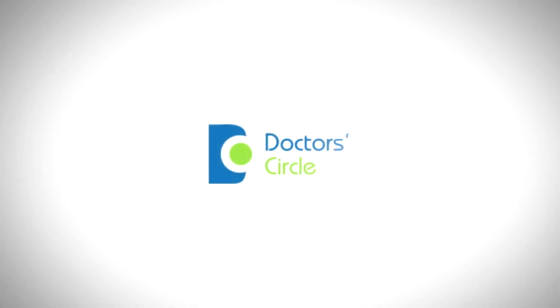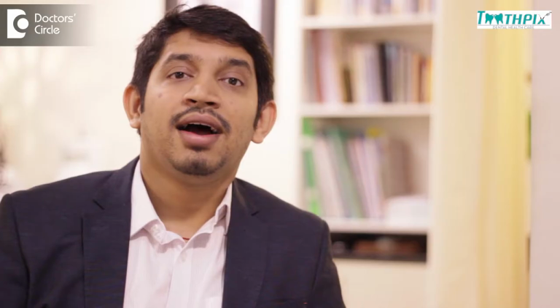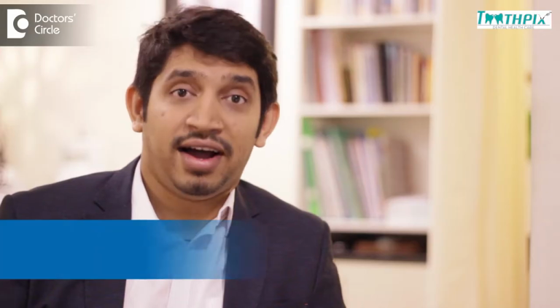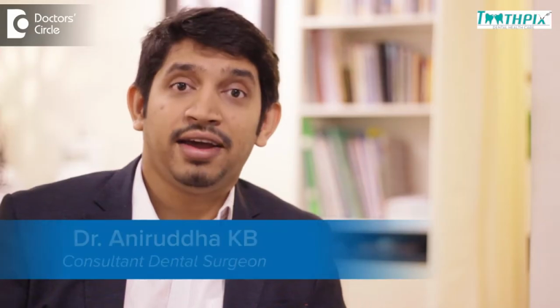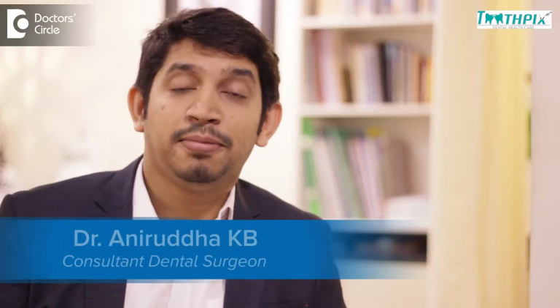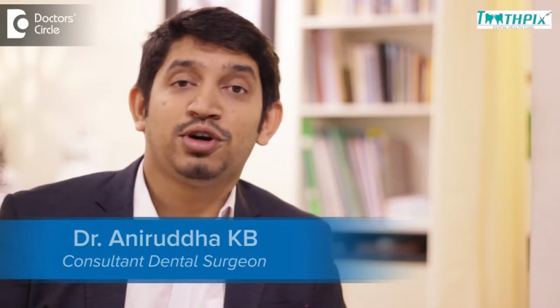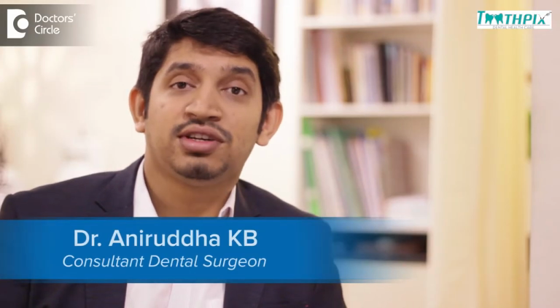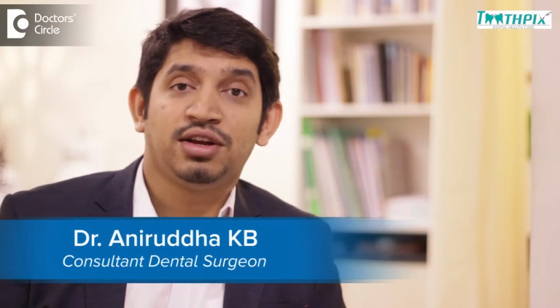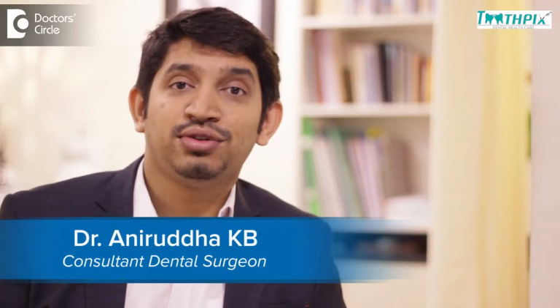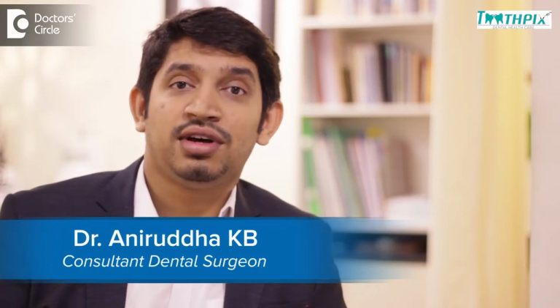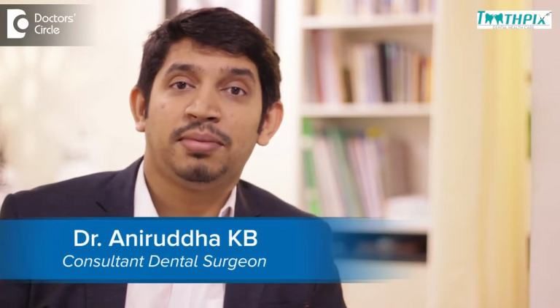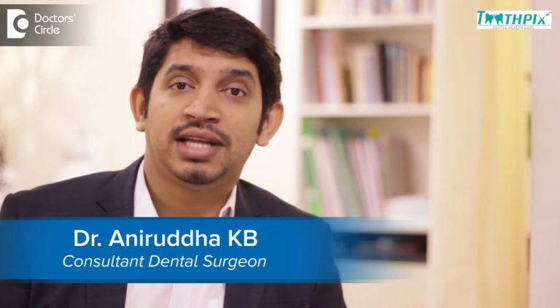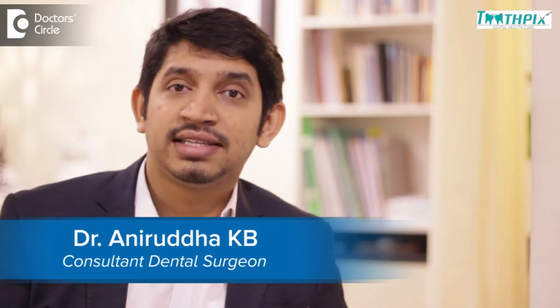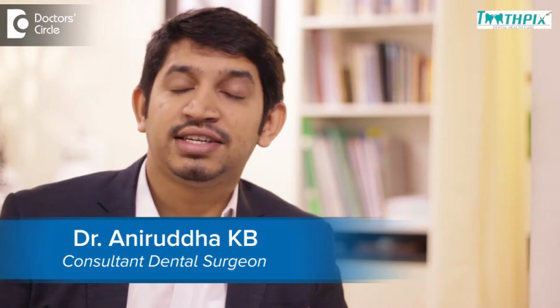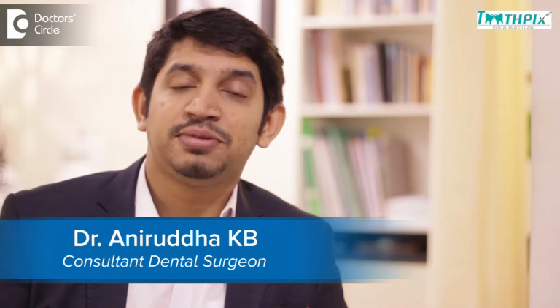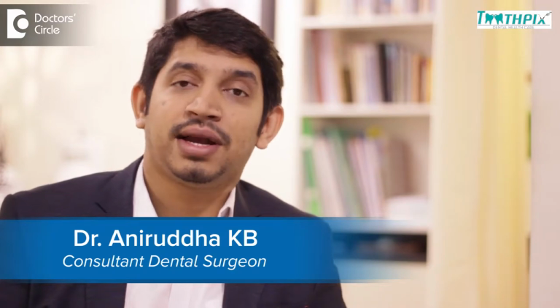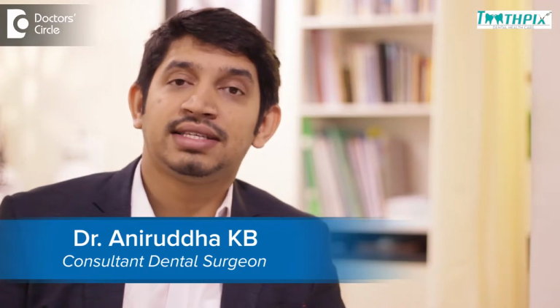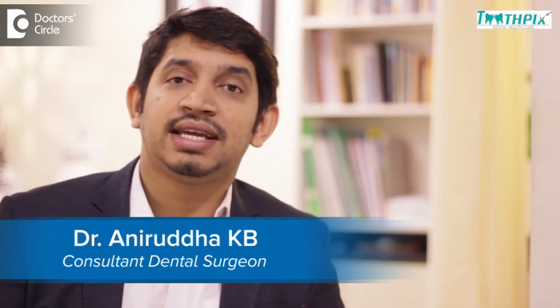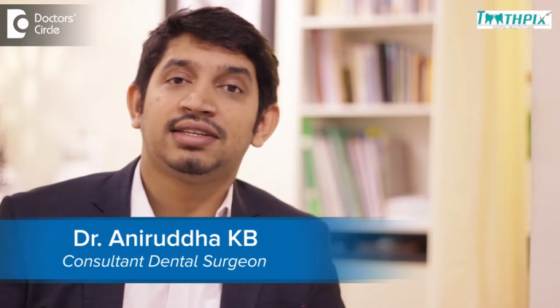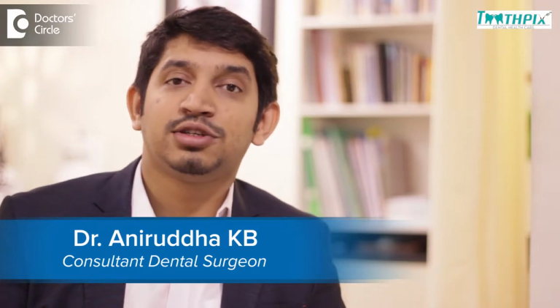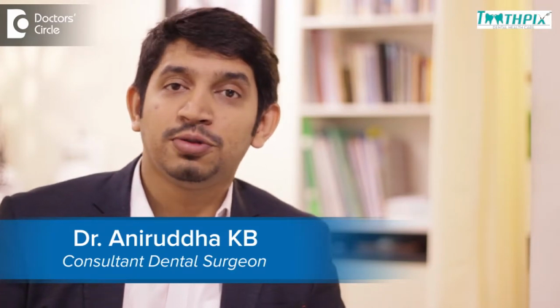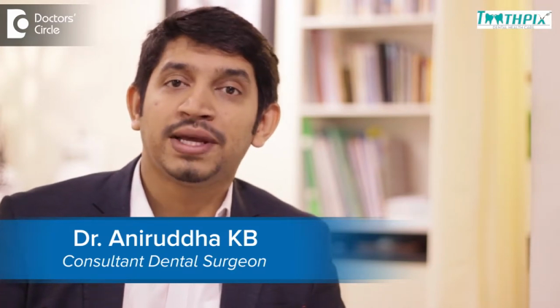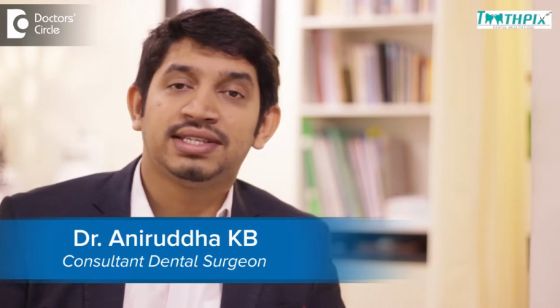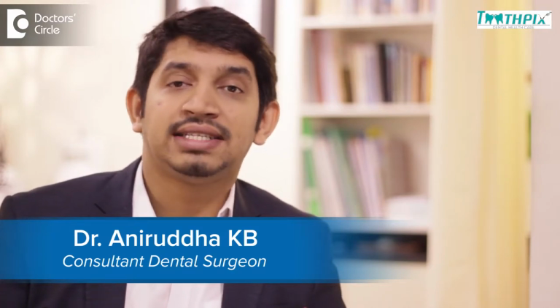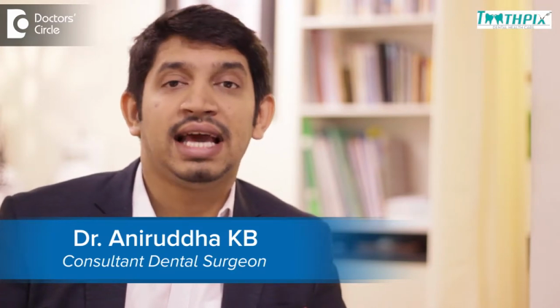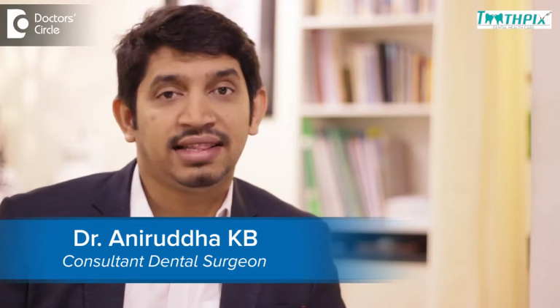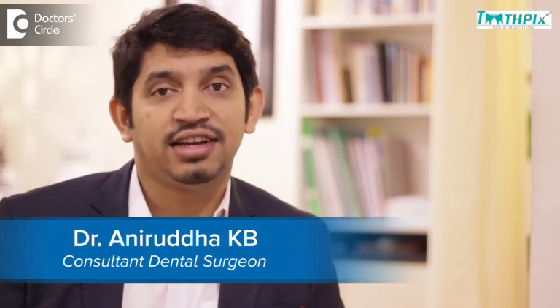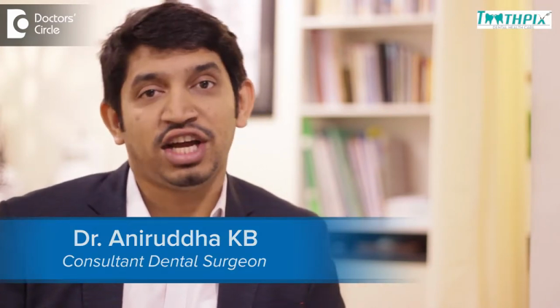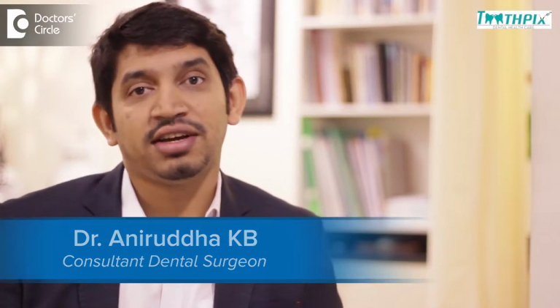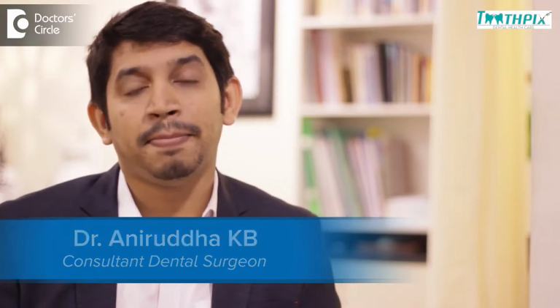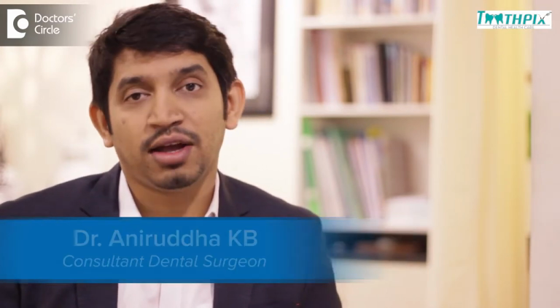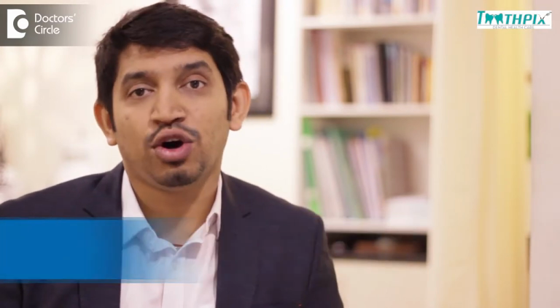Hi, I'm Dr. Anirudh. I'm a dental surgeon practicing at Toothpicks Dental Healthcare, Jayanagar, Bangalore.